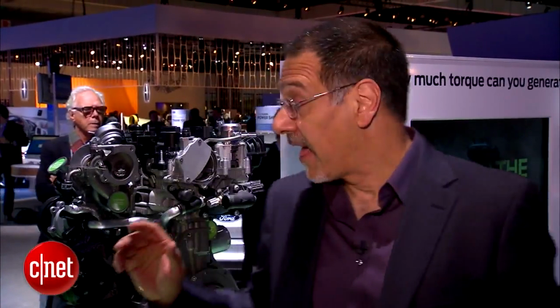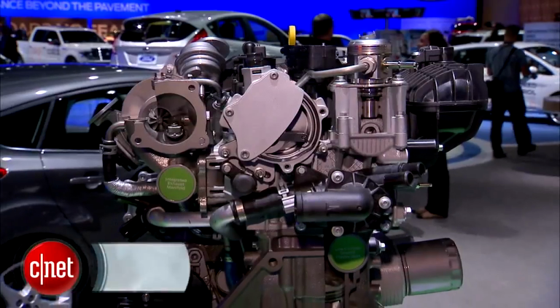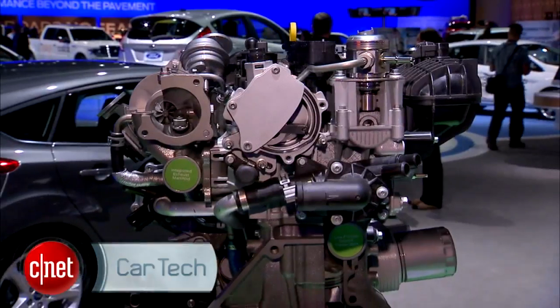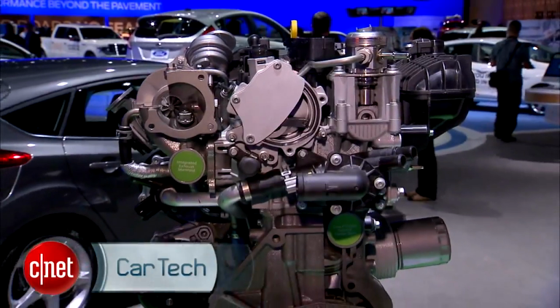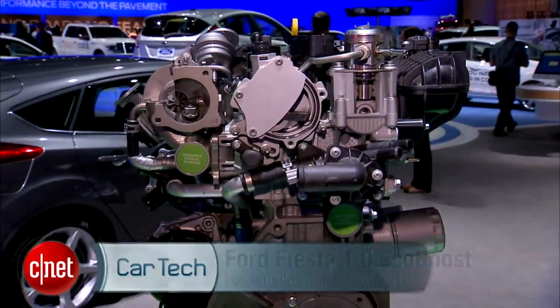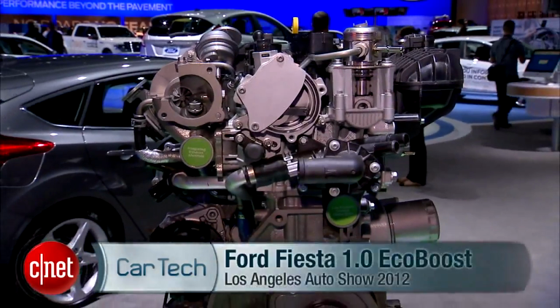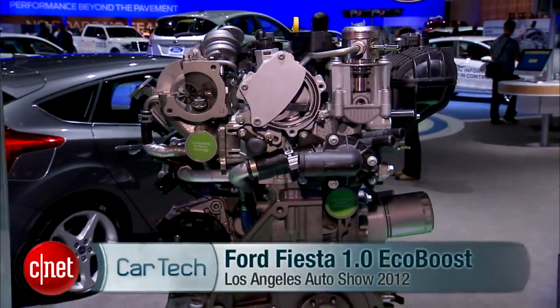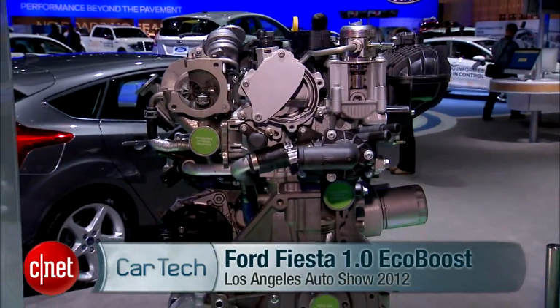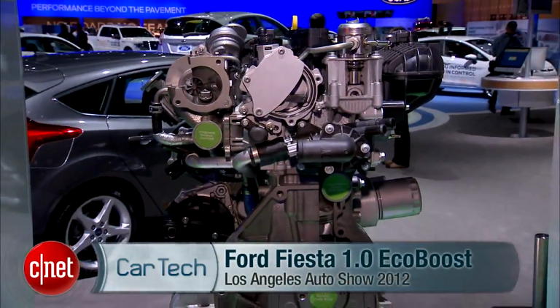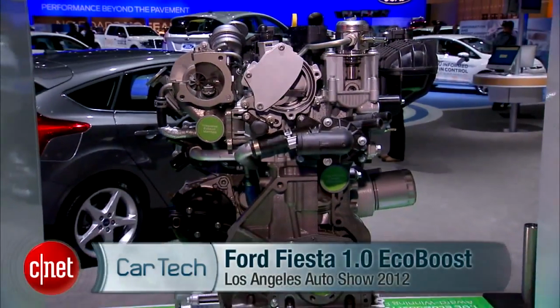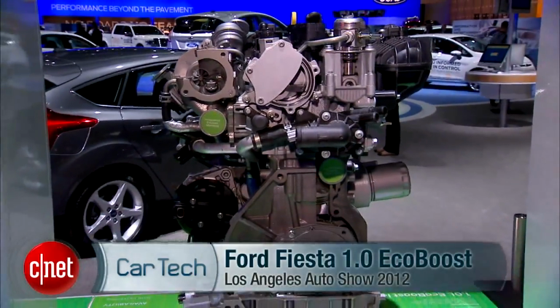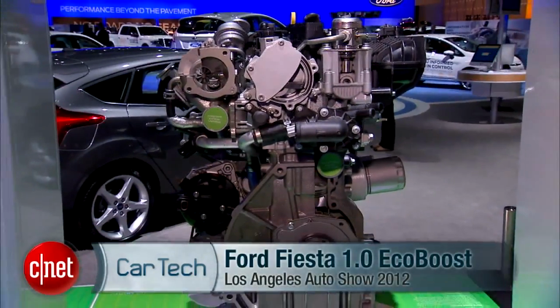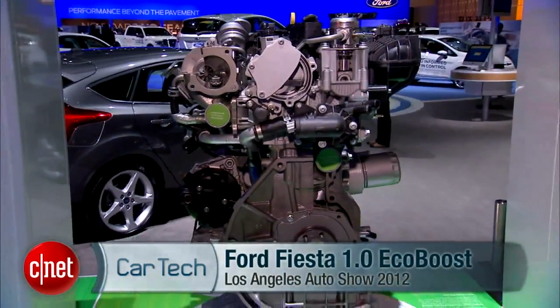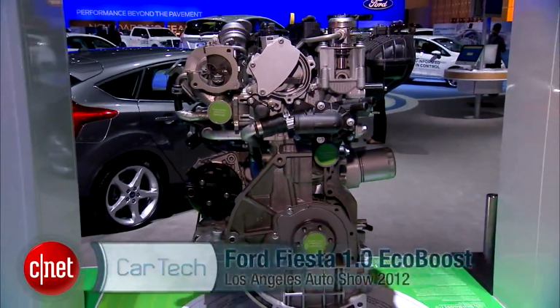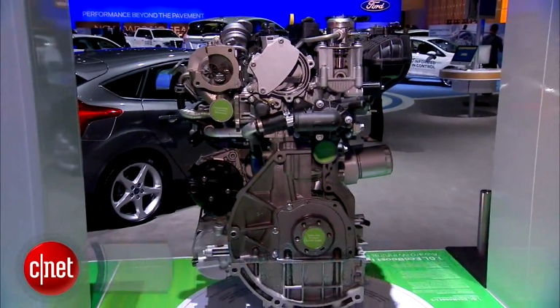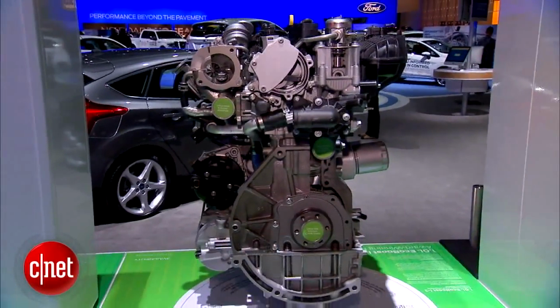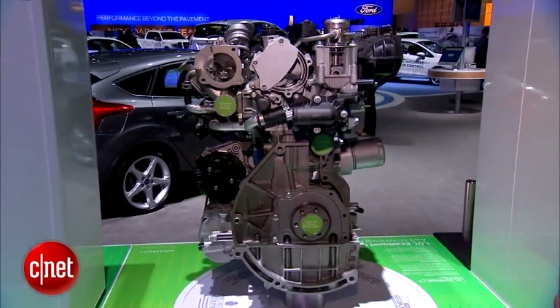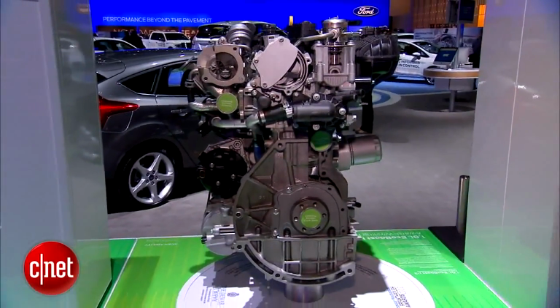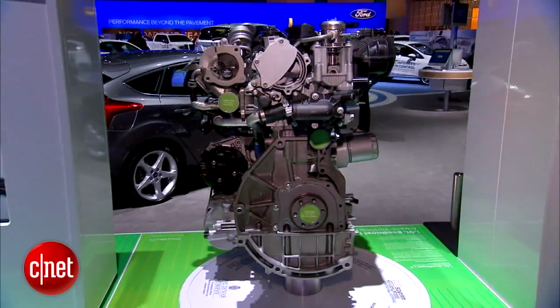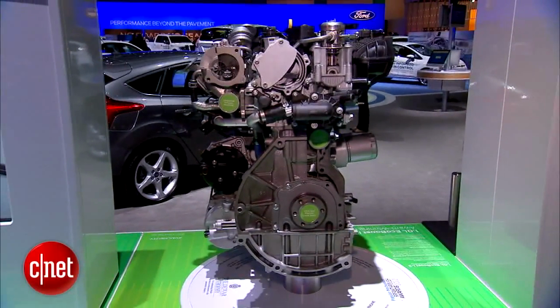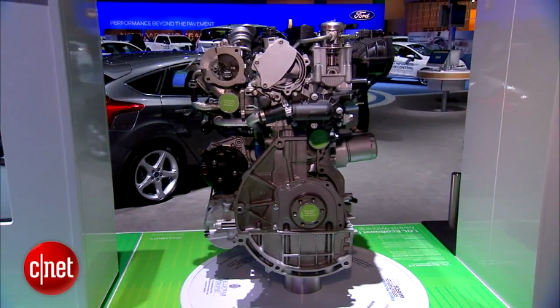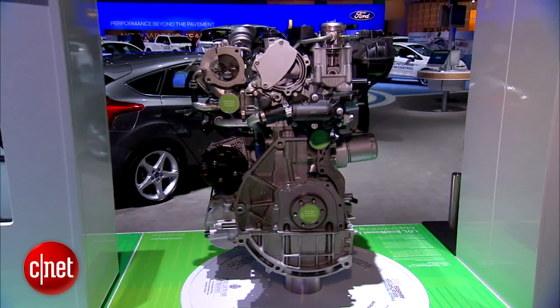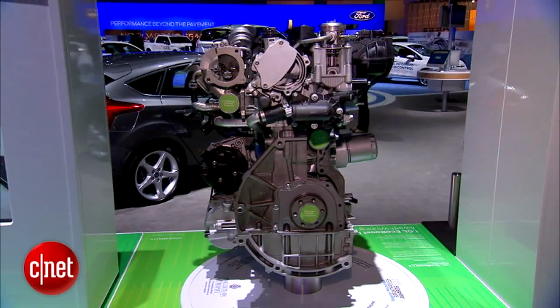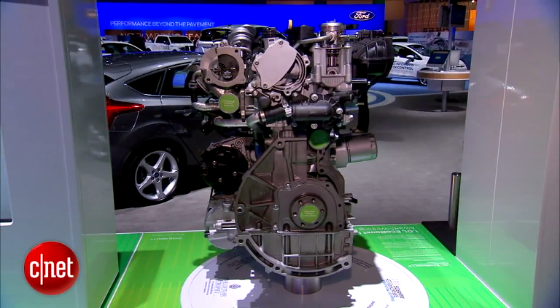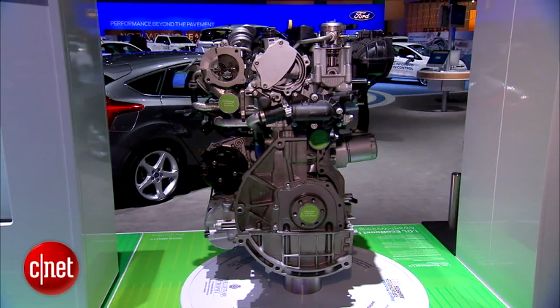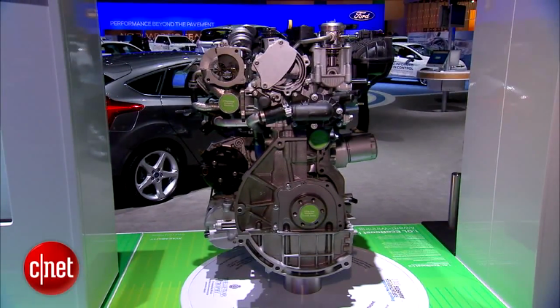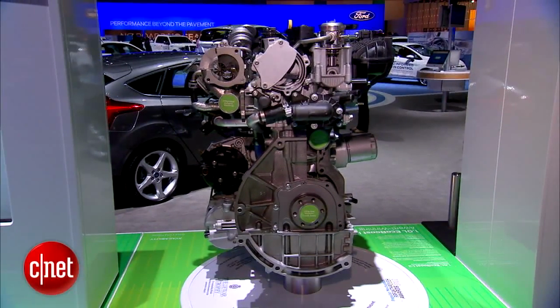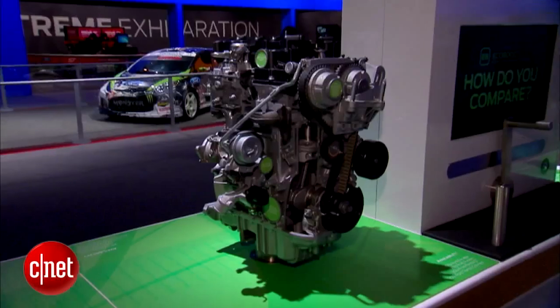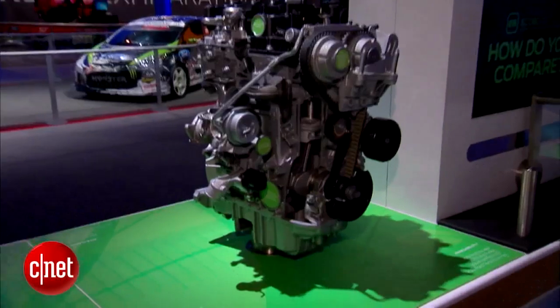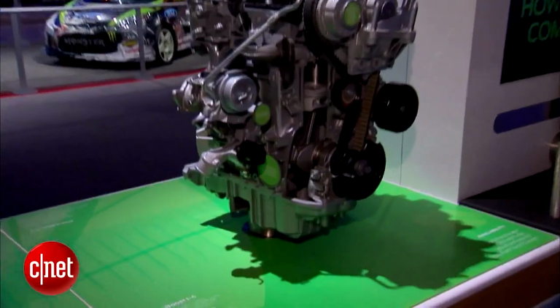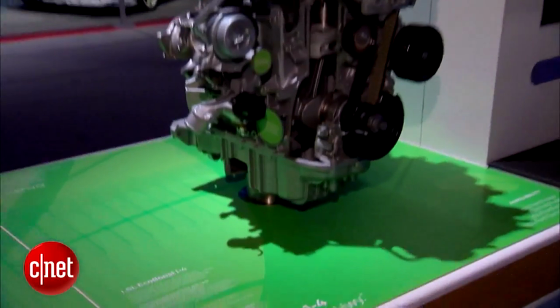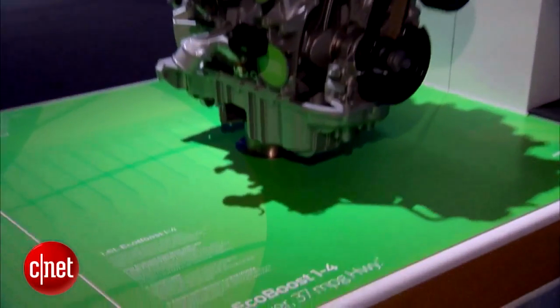And here's that engine right here. It's a one-liter, little tiny guy — three-cylinder, direct injection, turbocharged. That's that EcoBoost stuff.